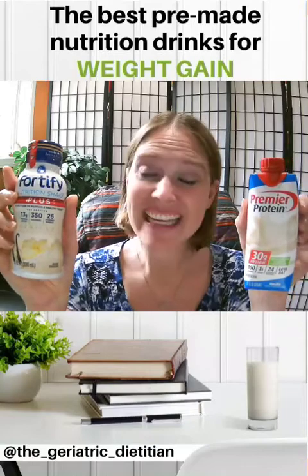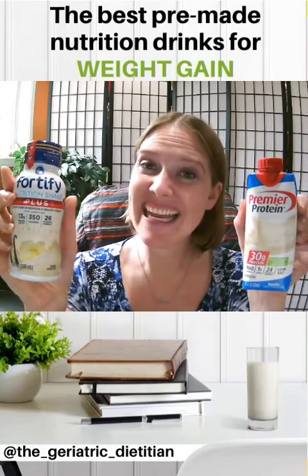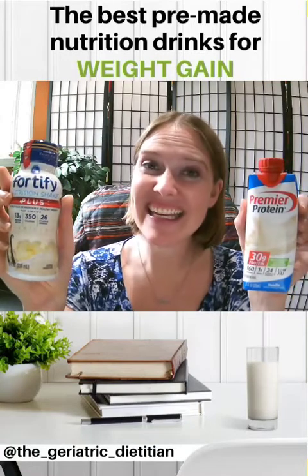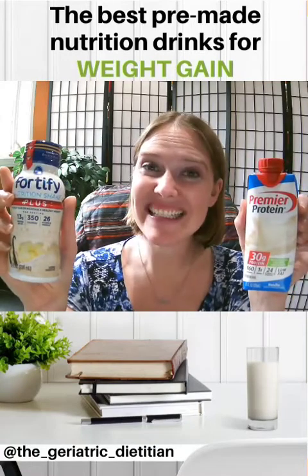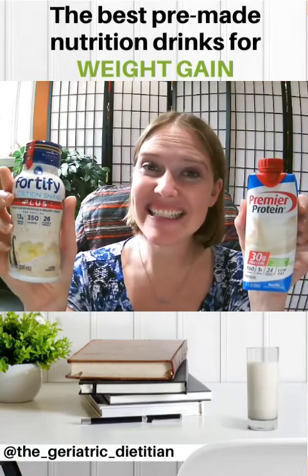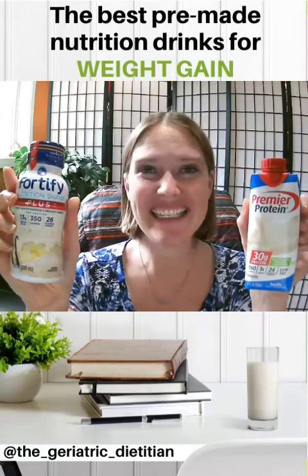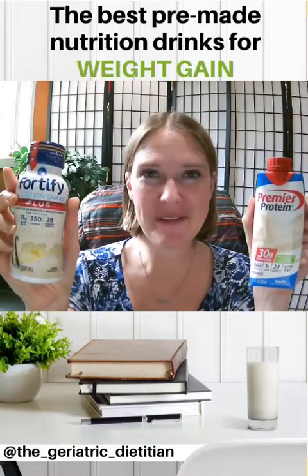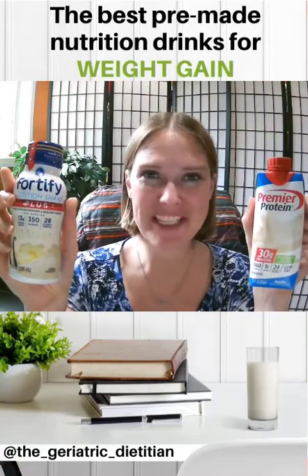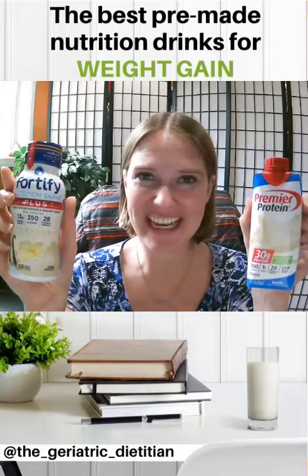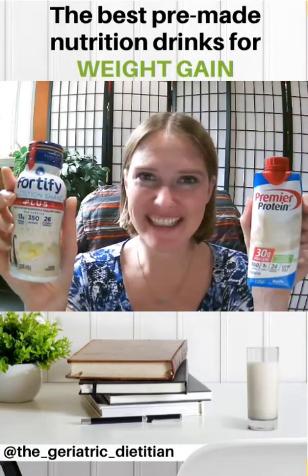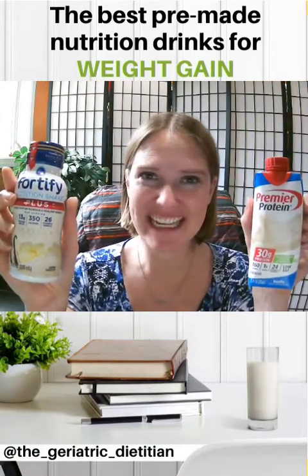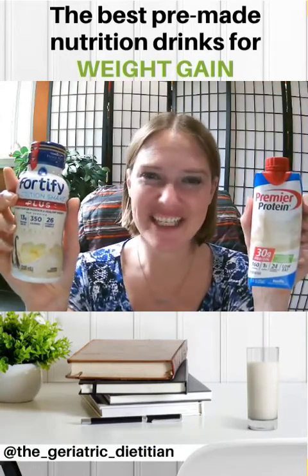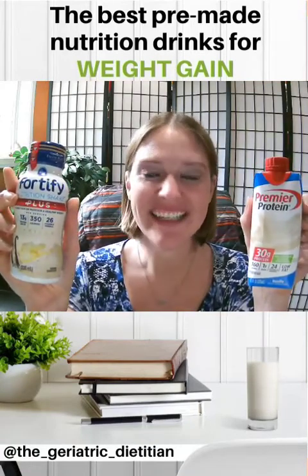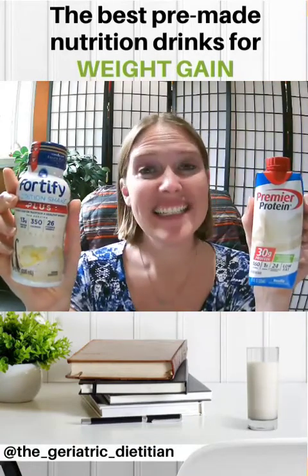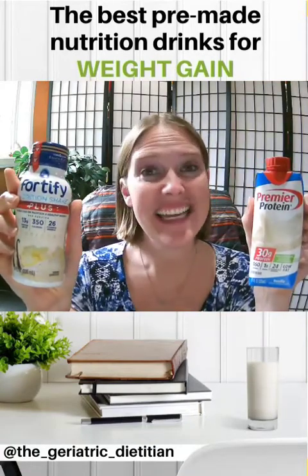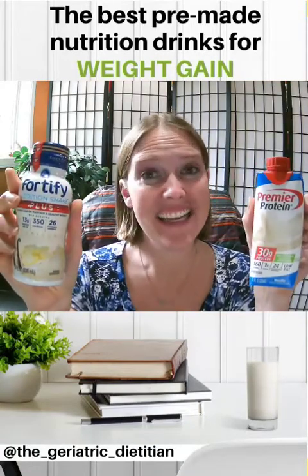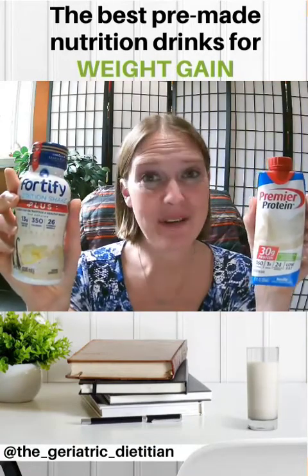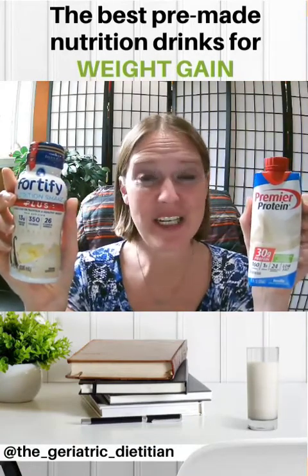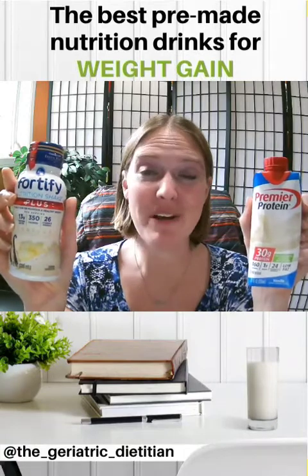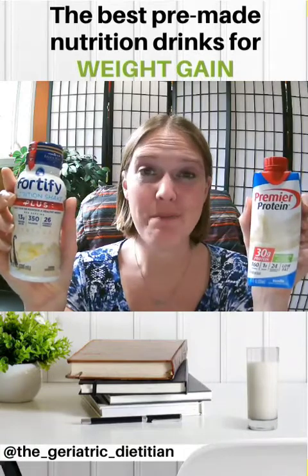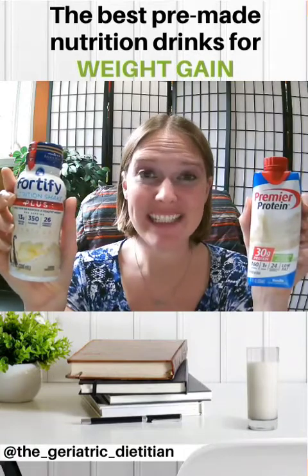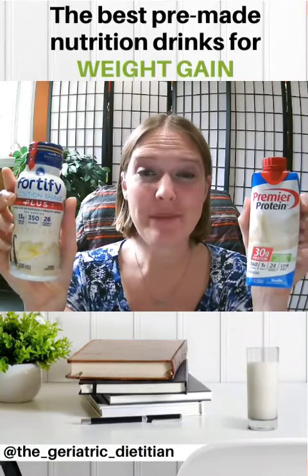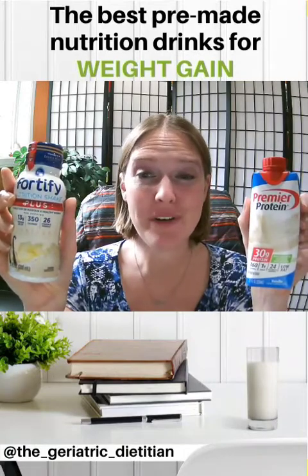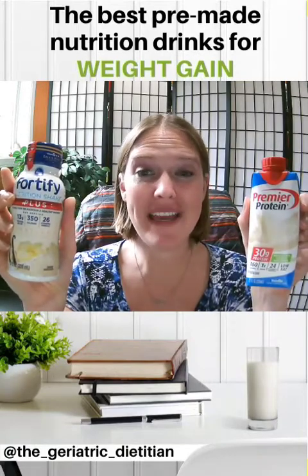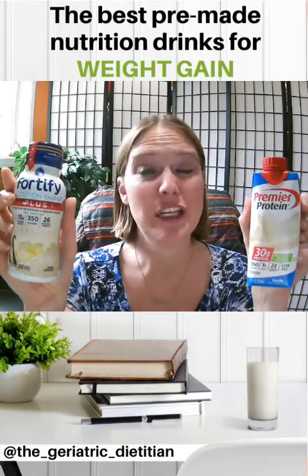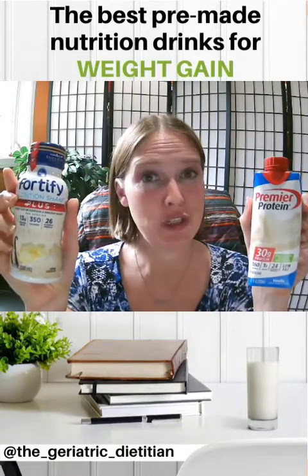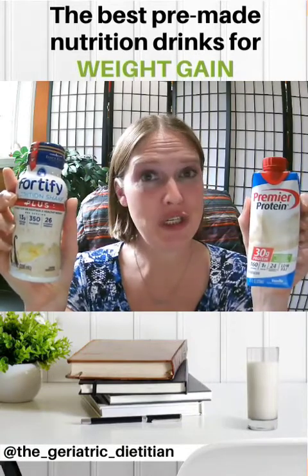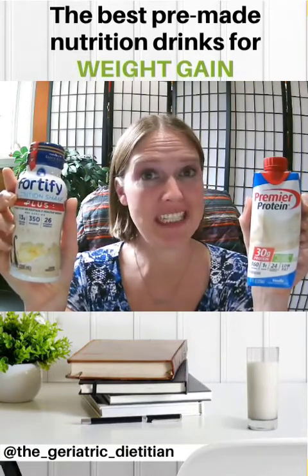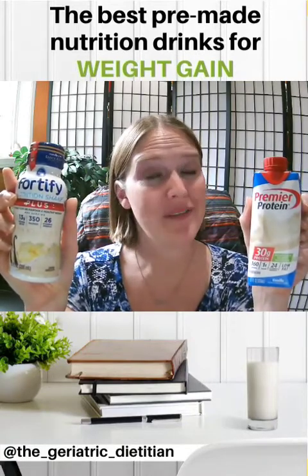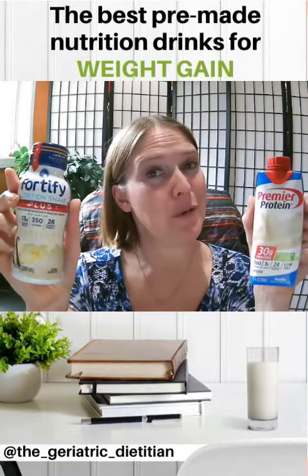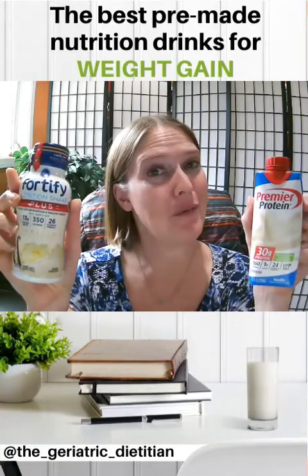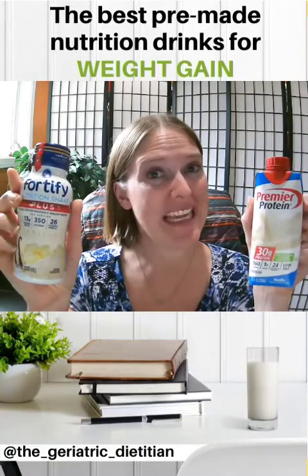Hey guys, I'm Katie Dodd with The Geriatric Dietitian. Today I want to talk to you about the best pre-made nutrition drinks for weight gain.